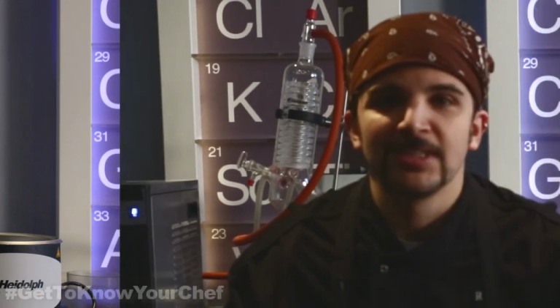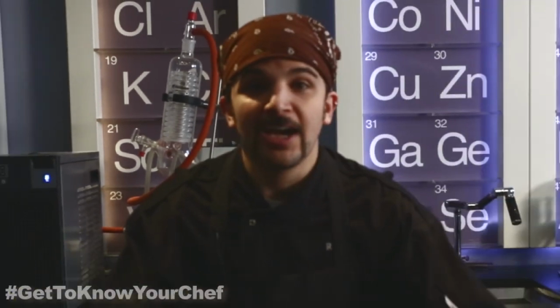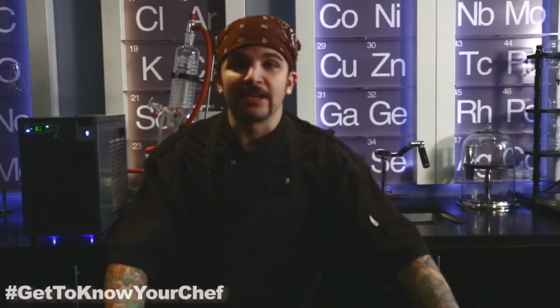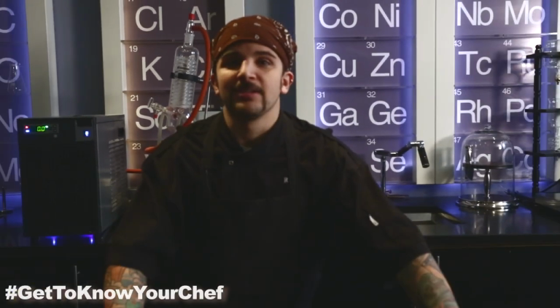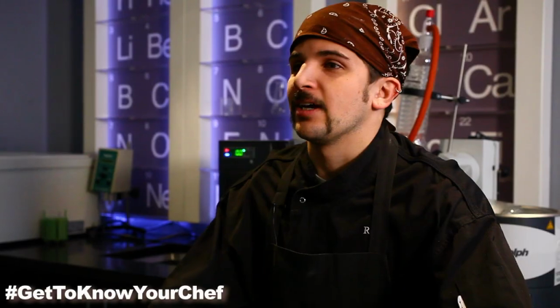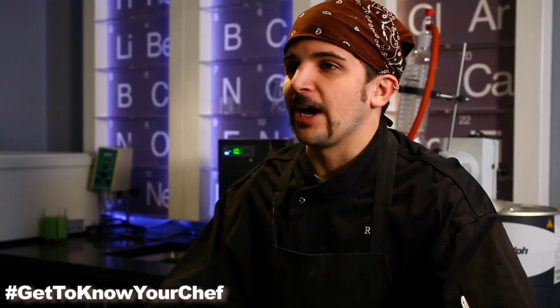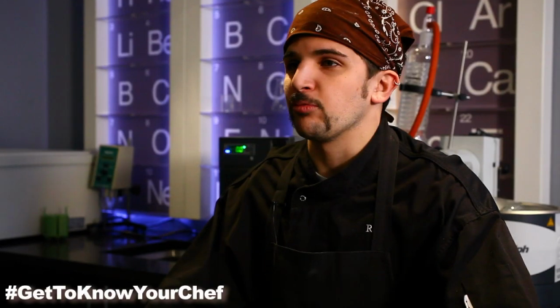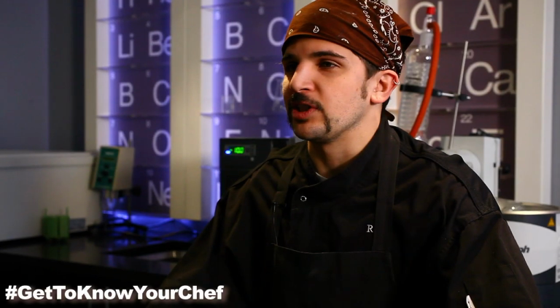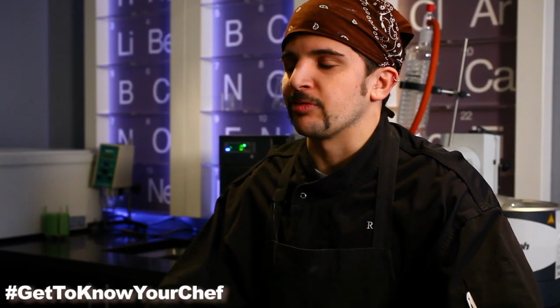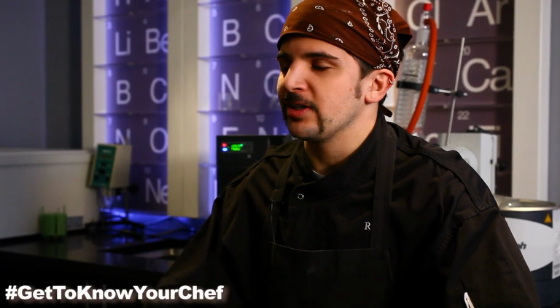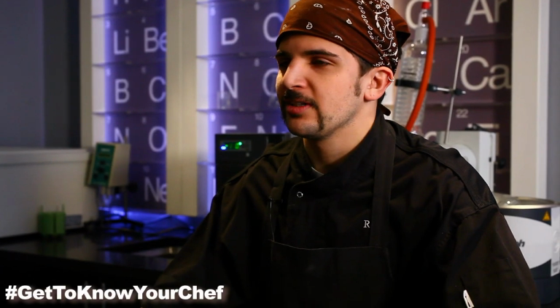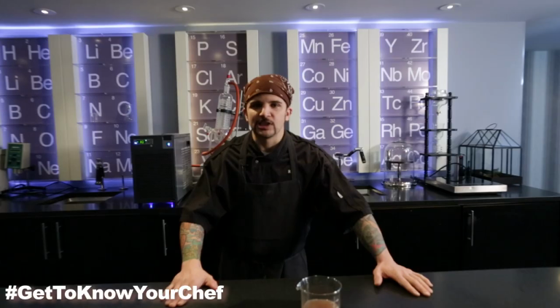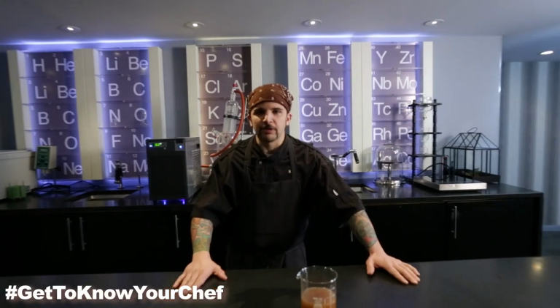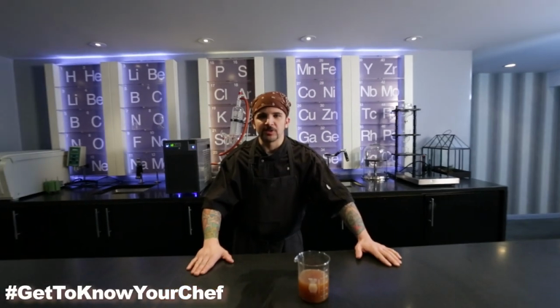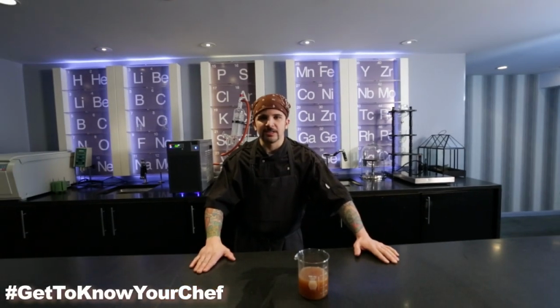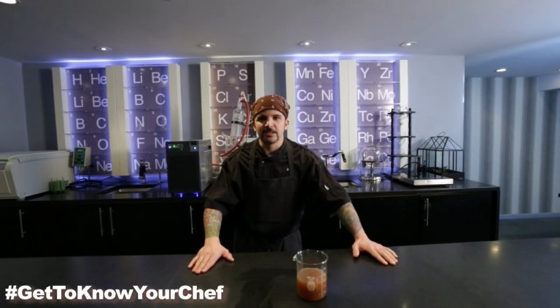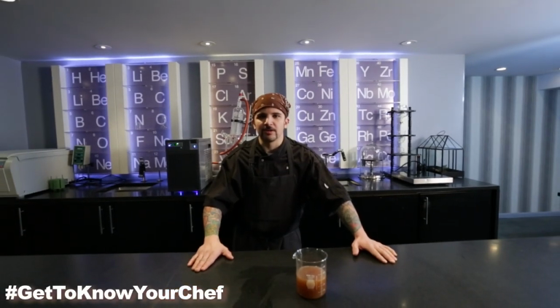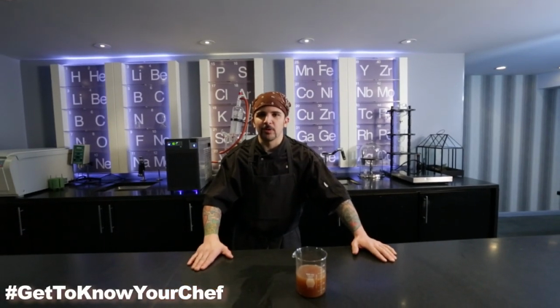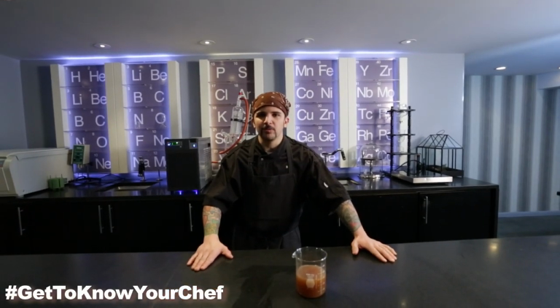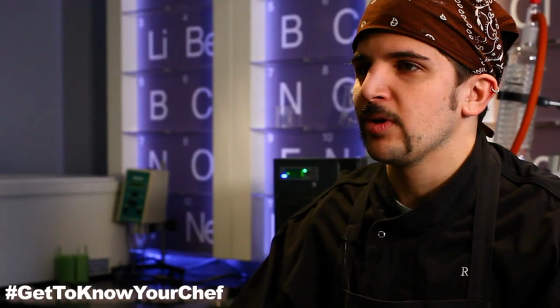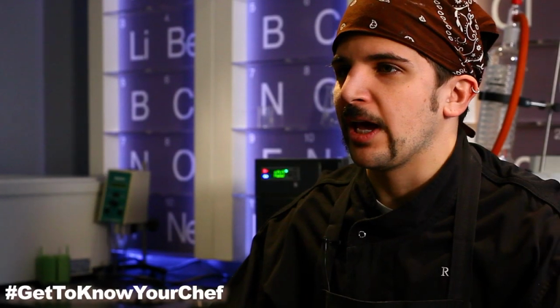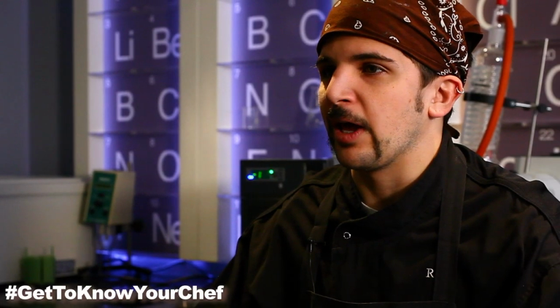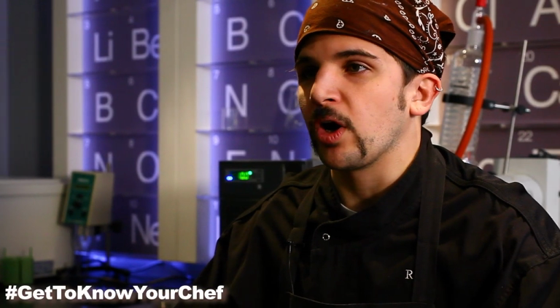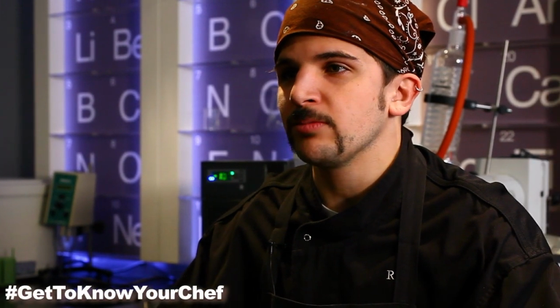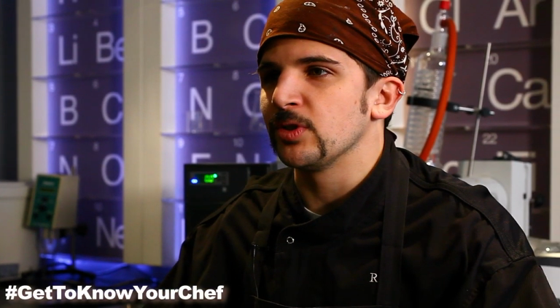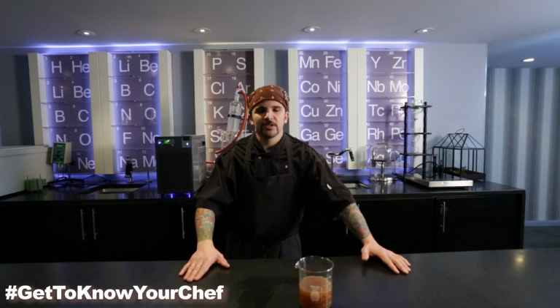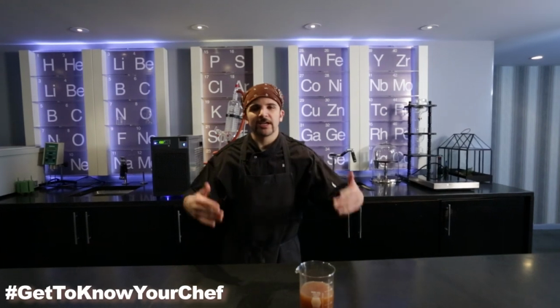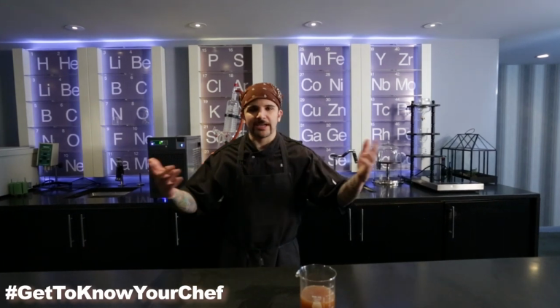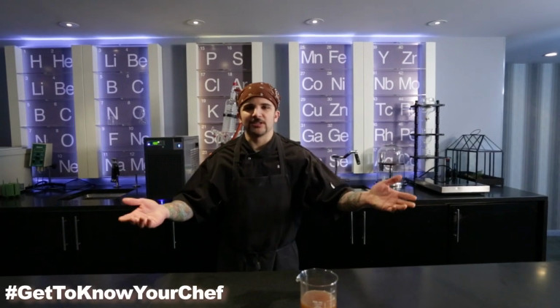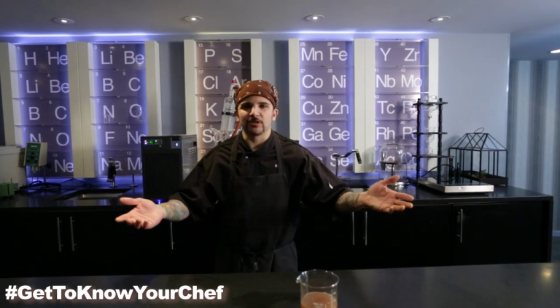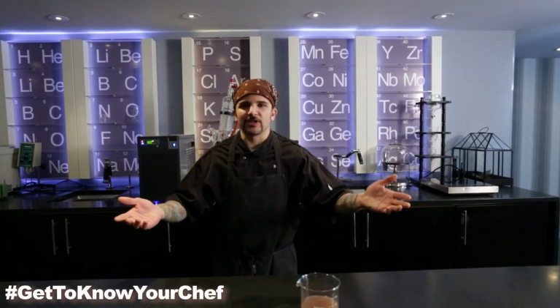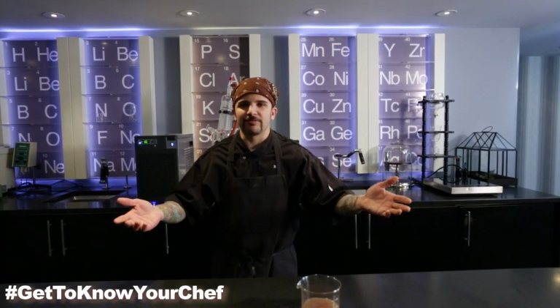Hi, I'm Richie Farina, Chef de Cuisine here at Modo, and welcome to Get to Know Your Chef.